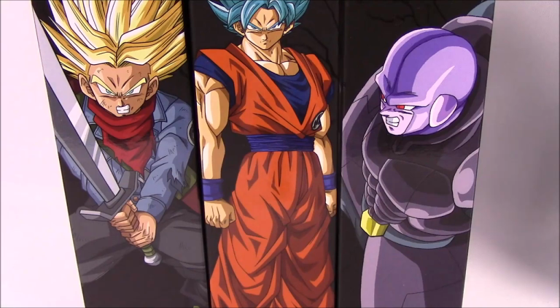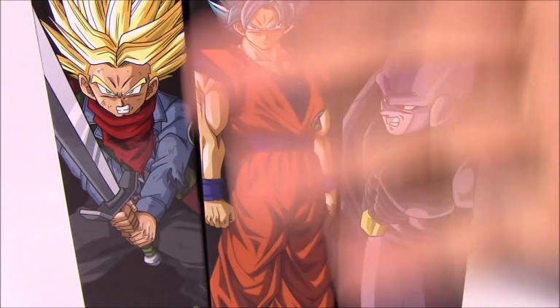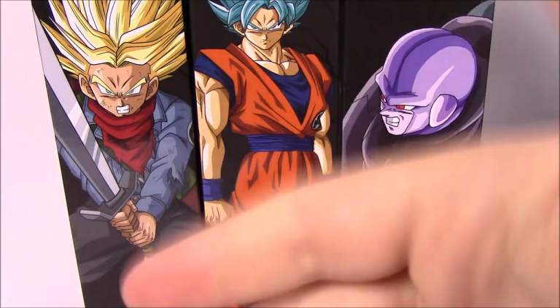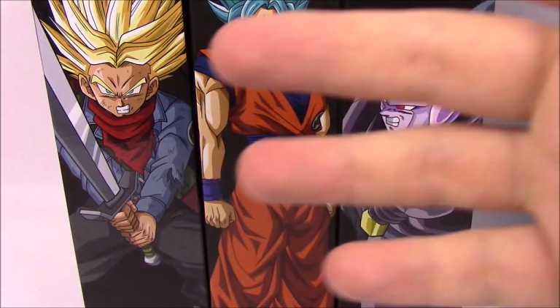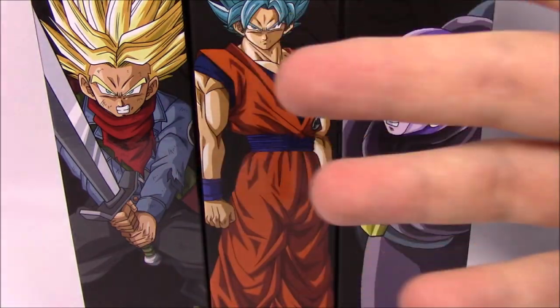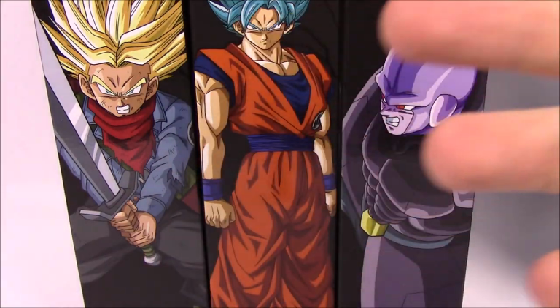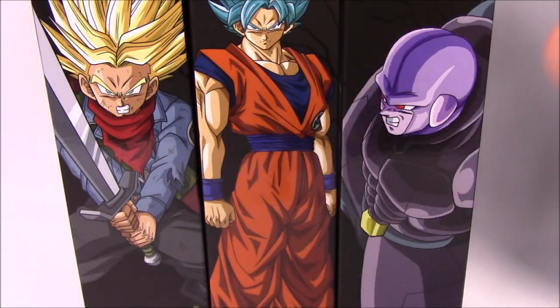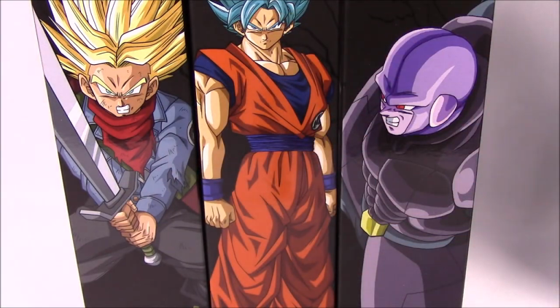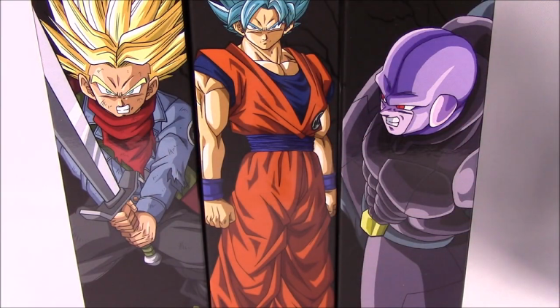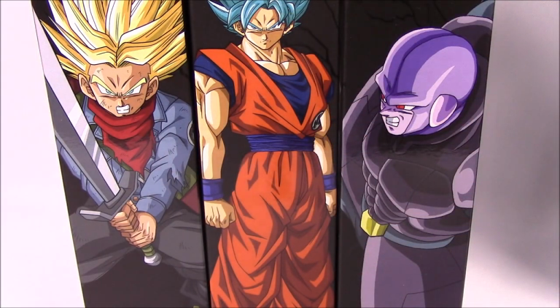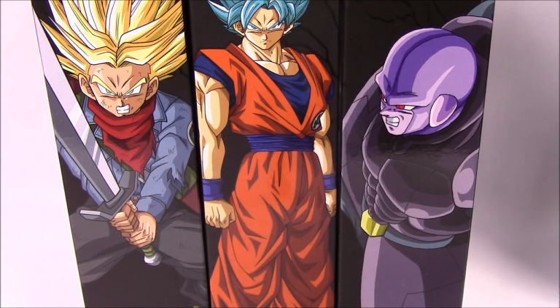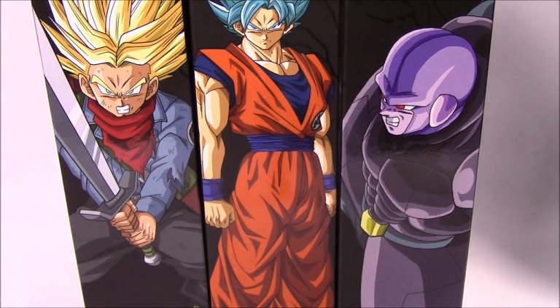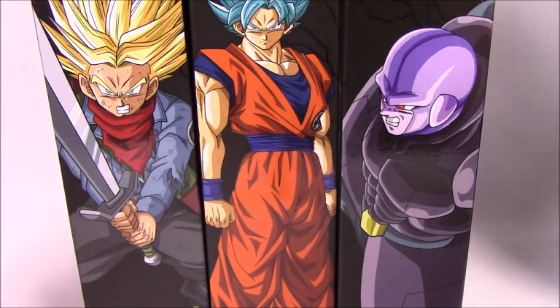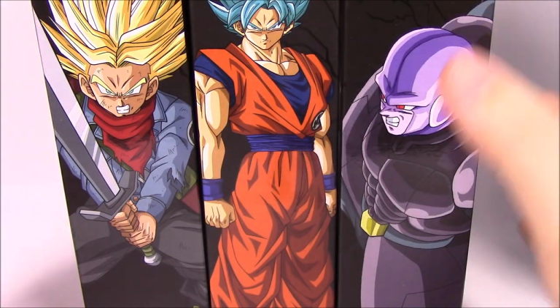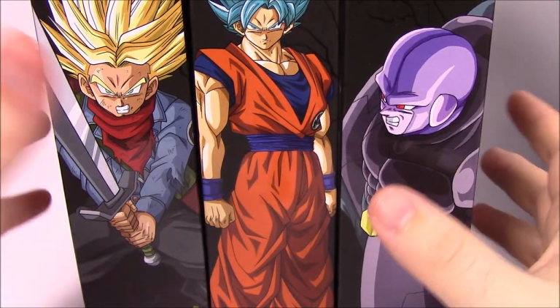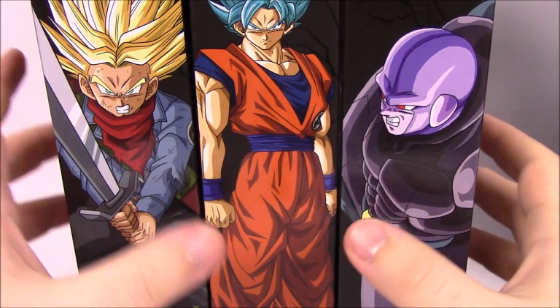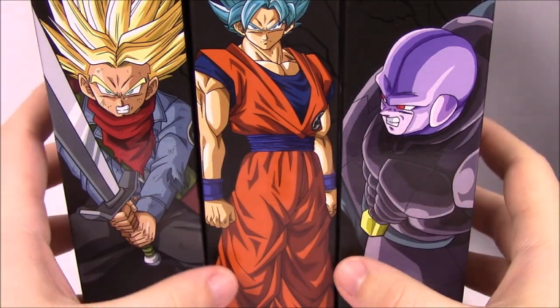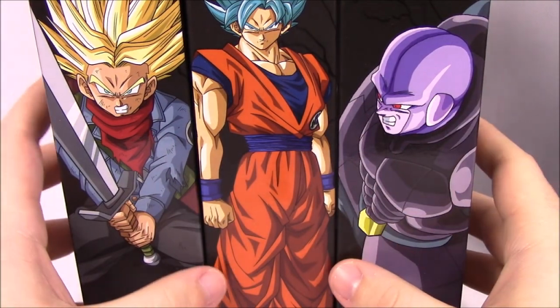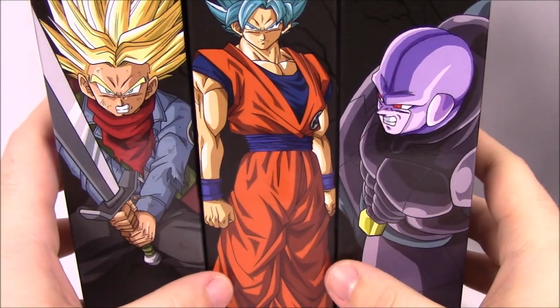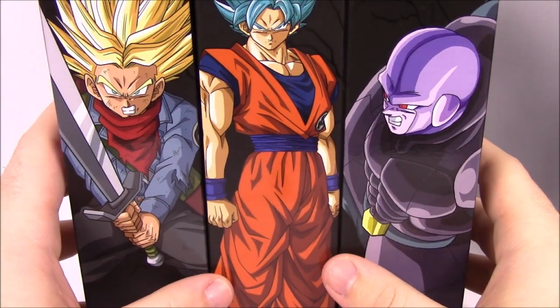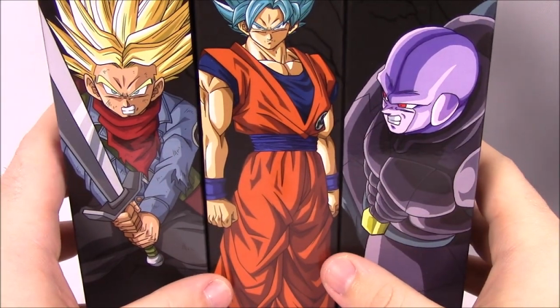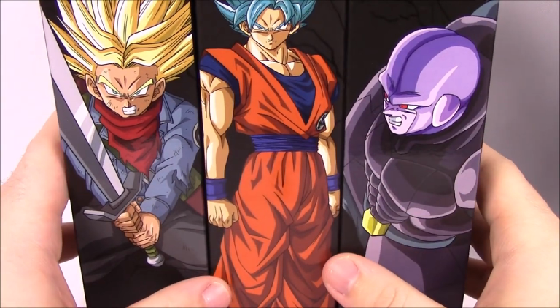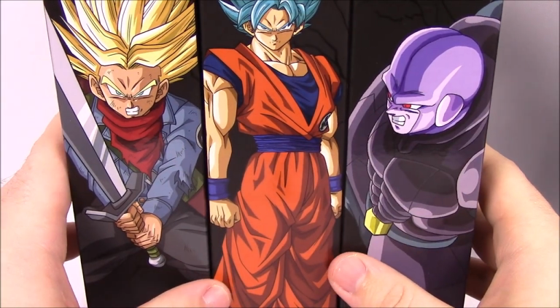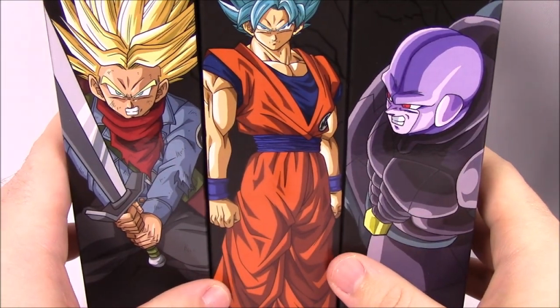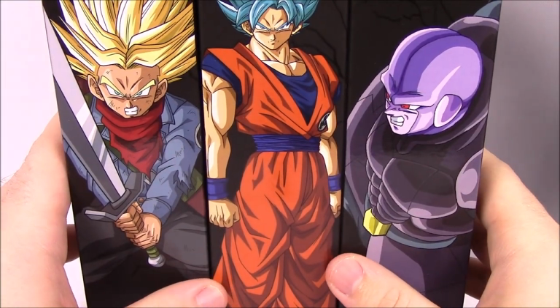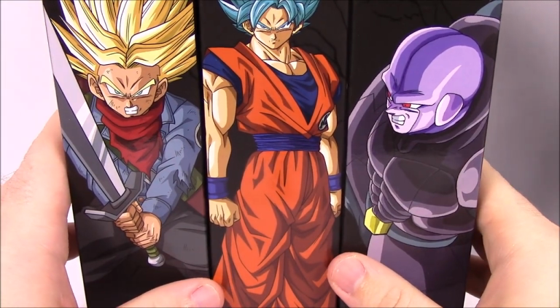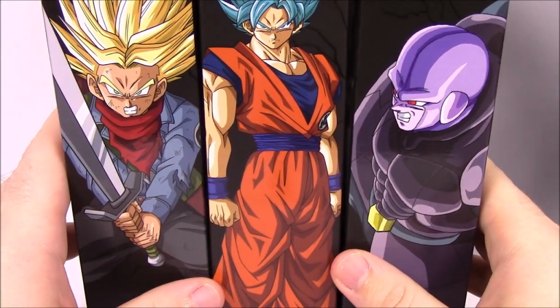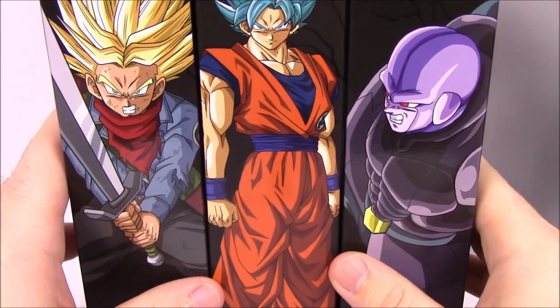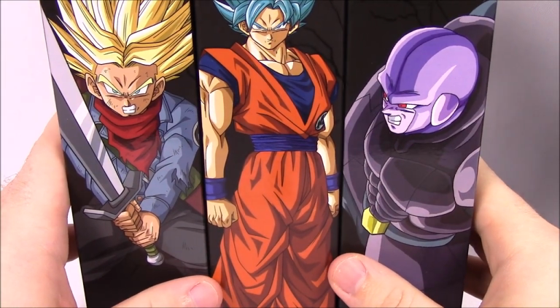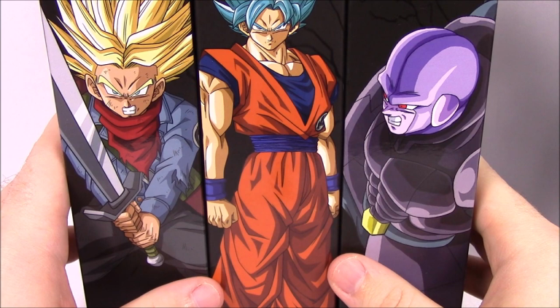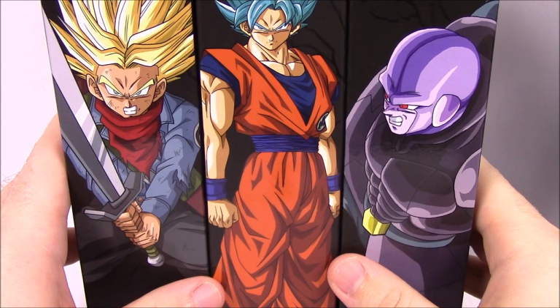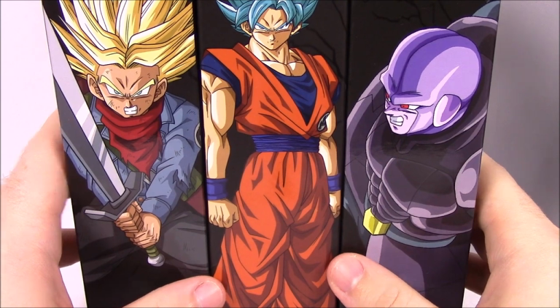What is up guys, Awesome Nerd Show here, back again, and this time we've got more Dragon Ball Super Dragon Star figures.